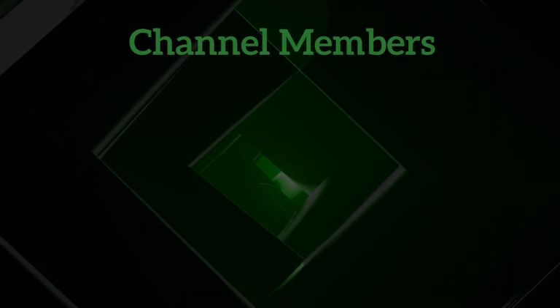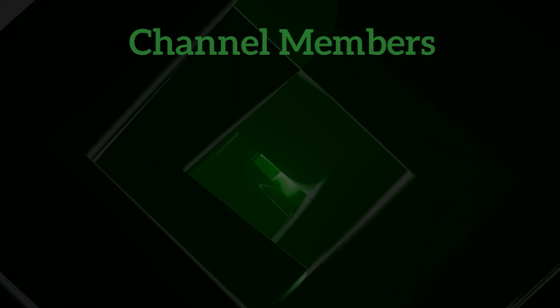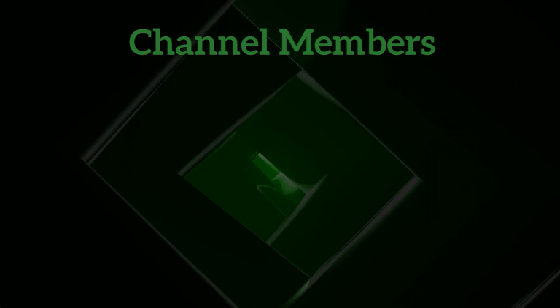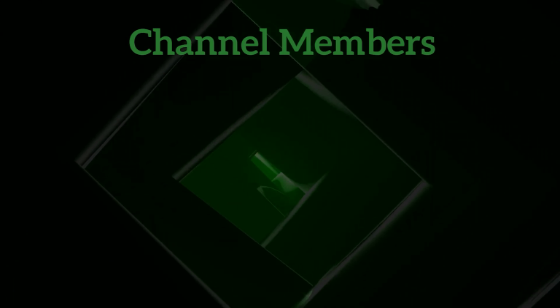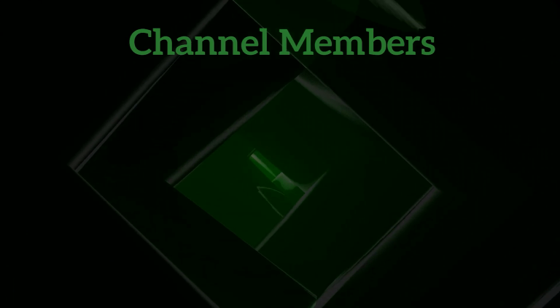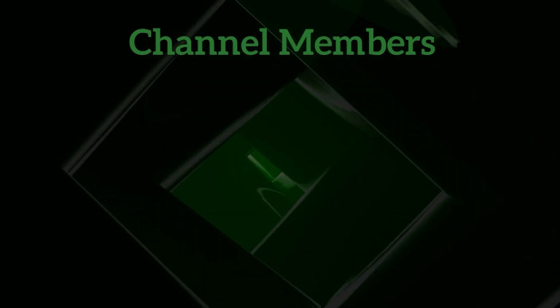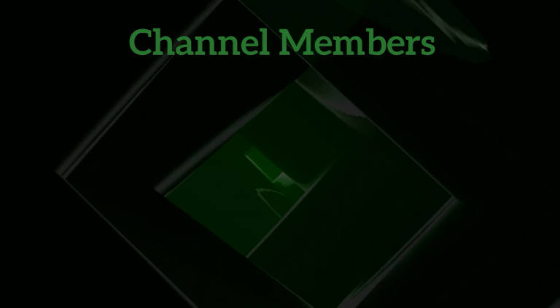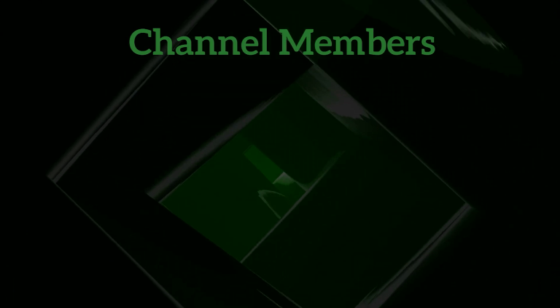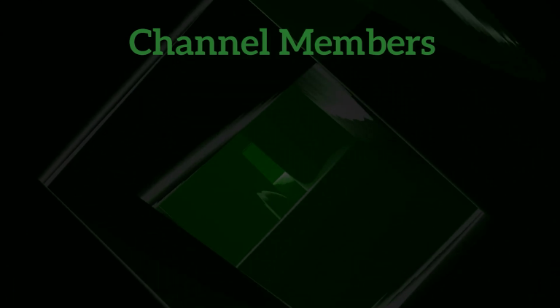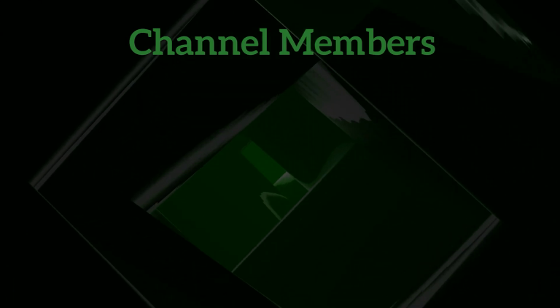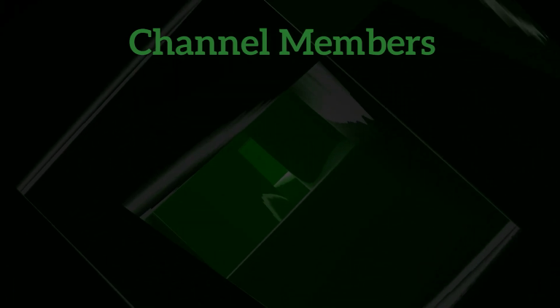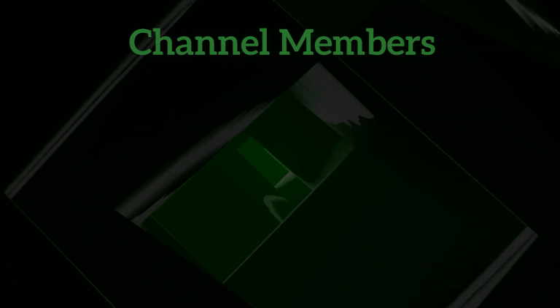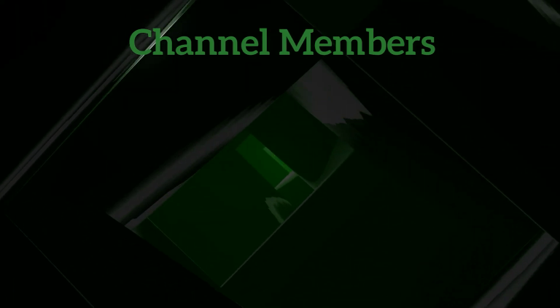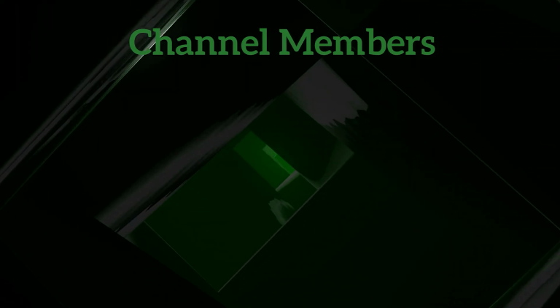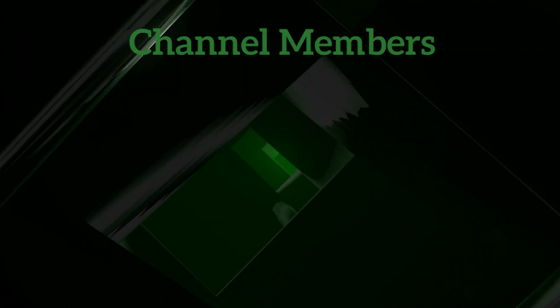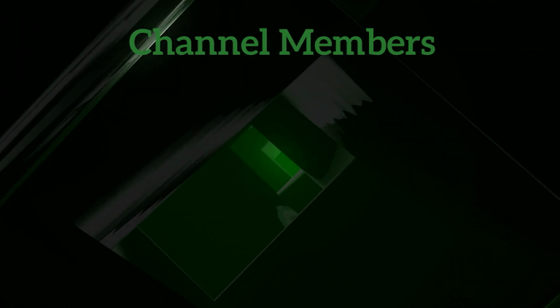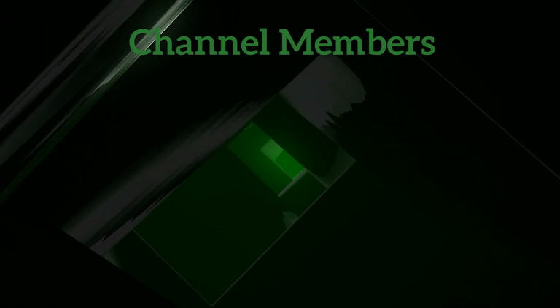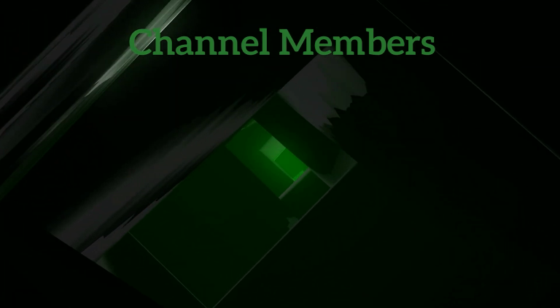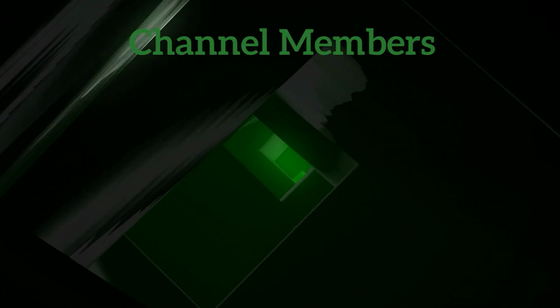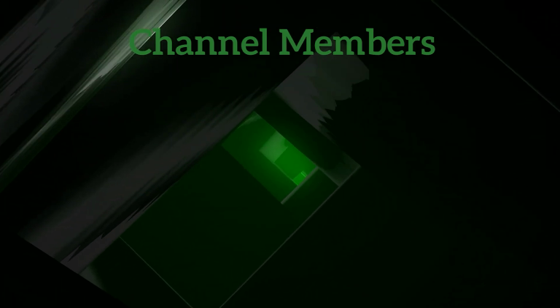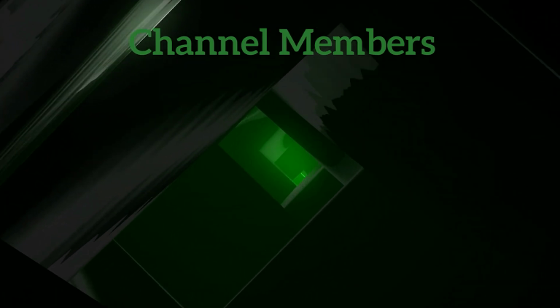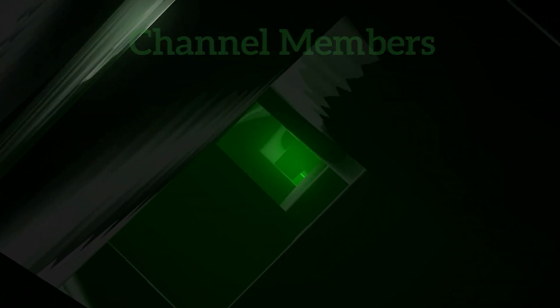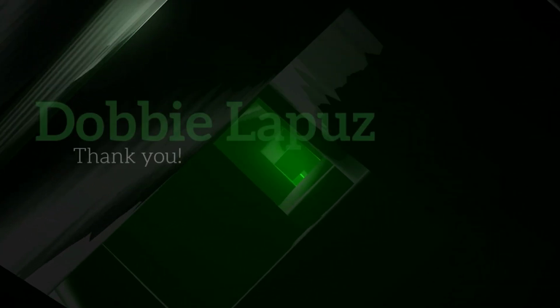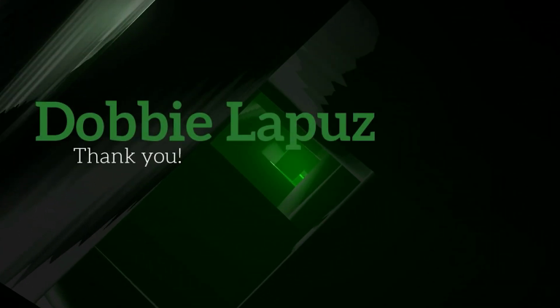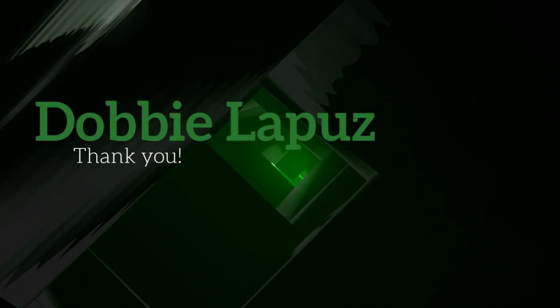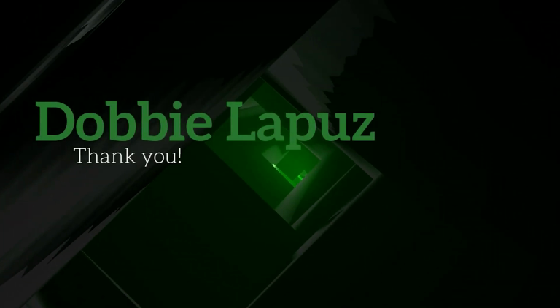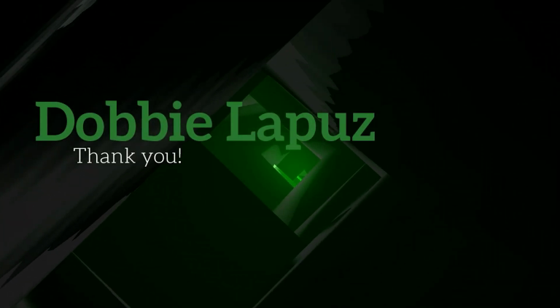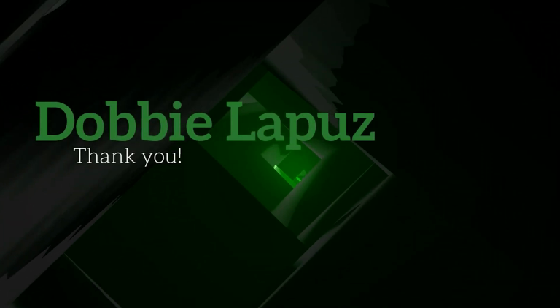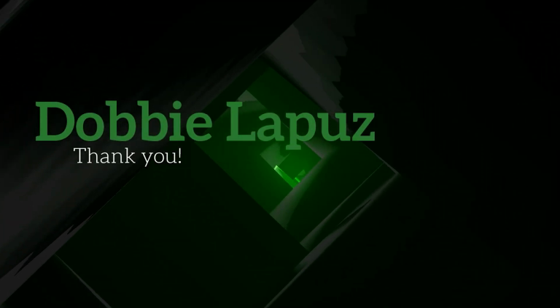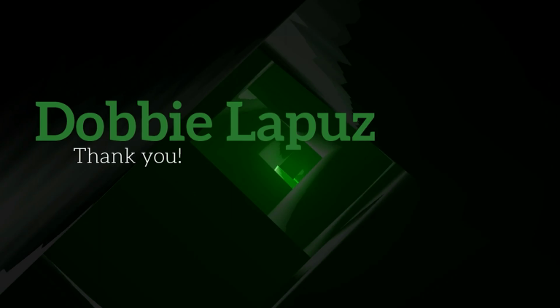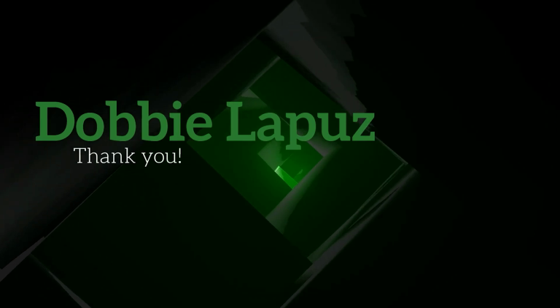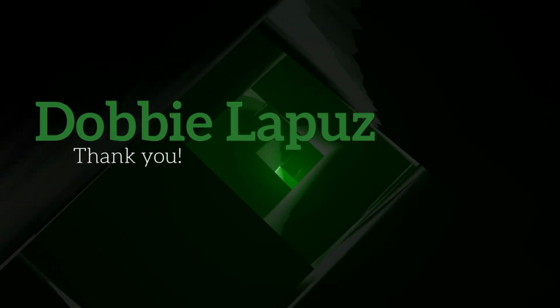And before things fully close out, a quick shout out to our channel members: Dobby LaPooz.